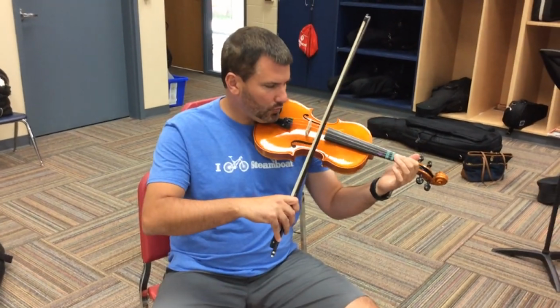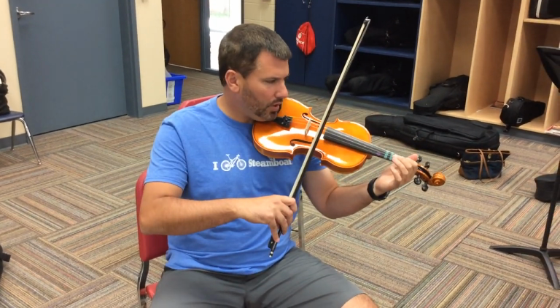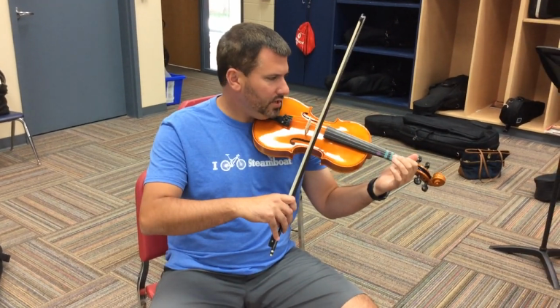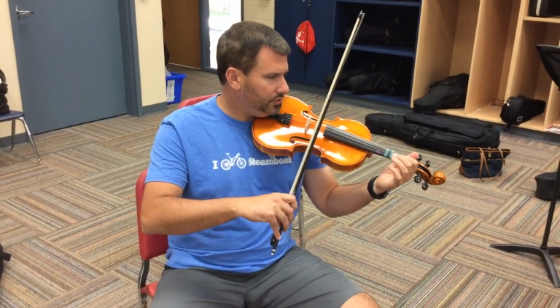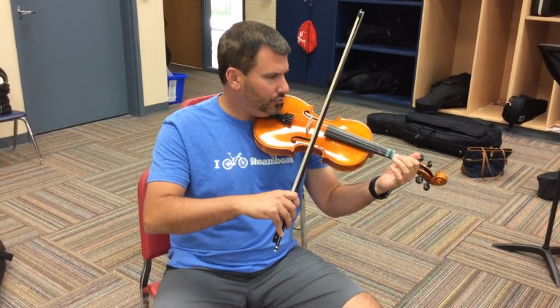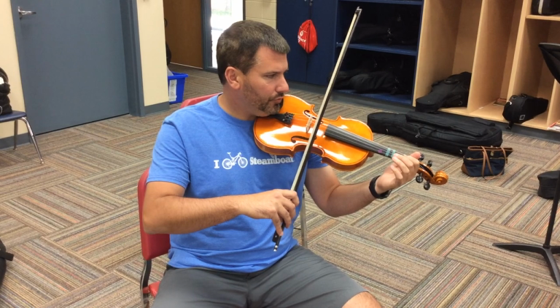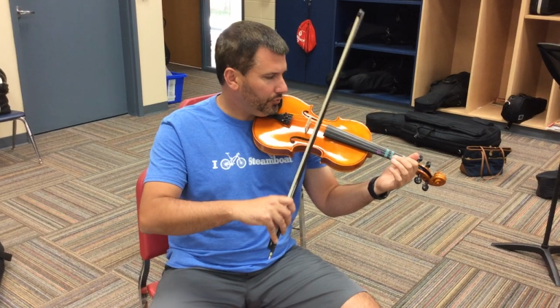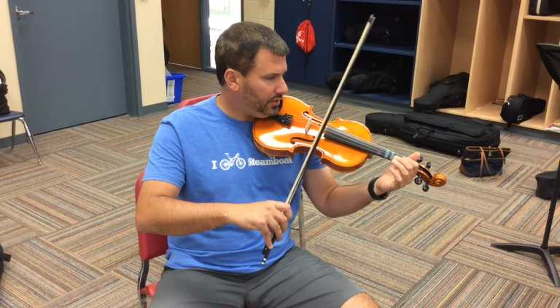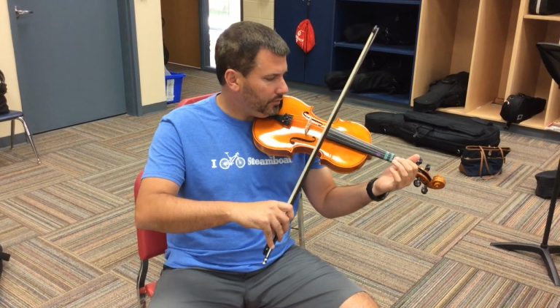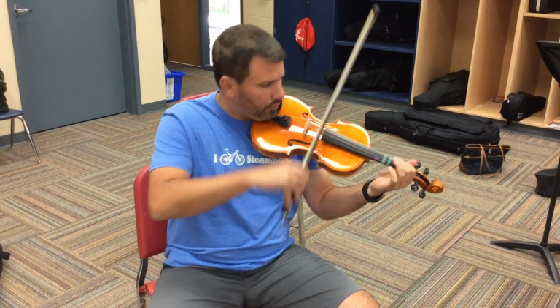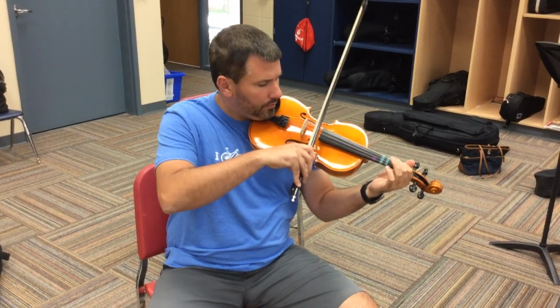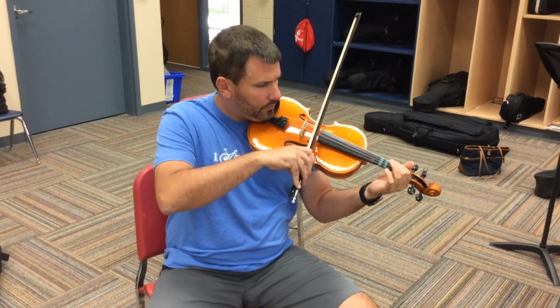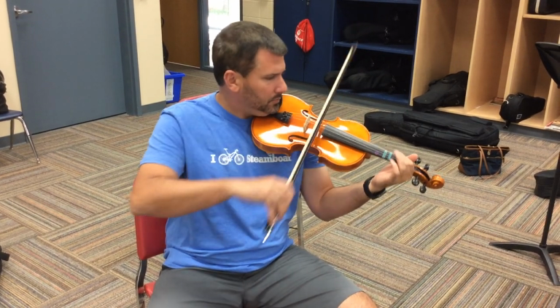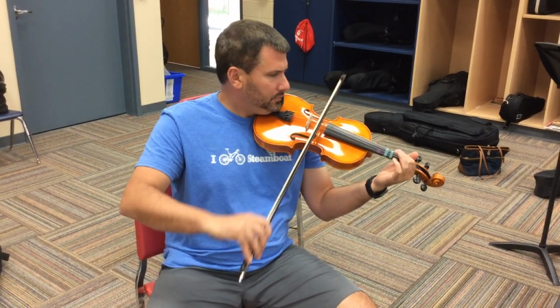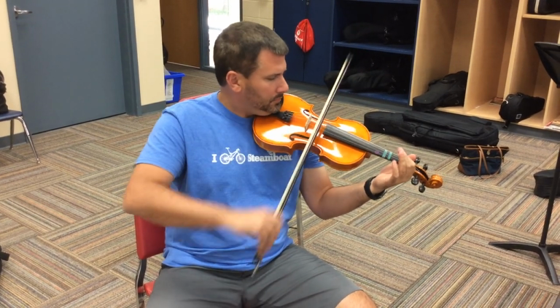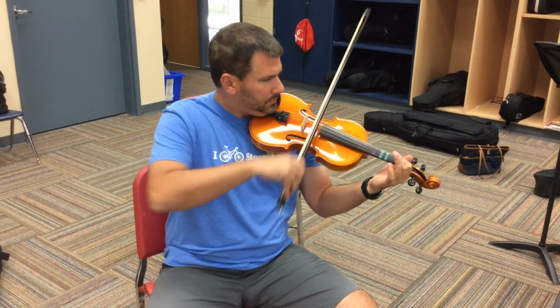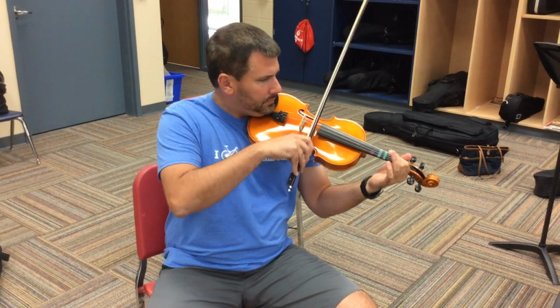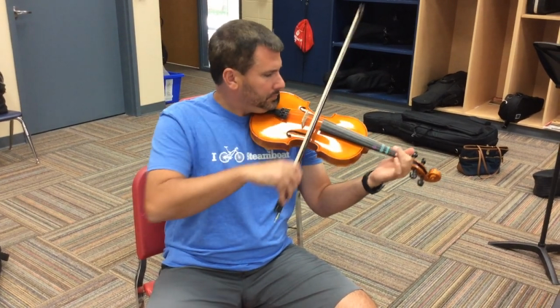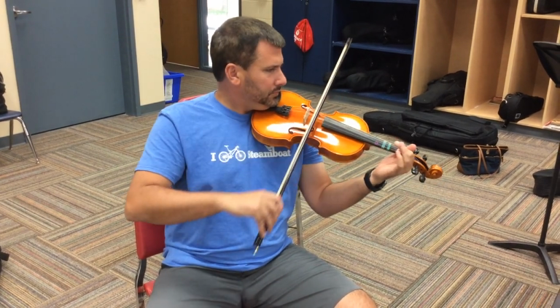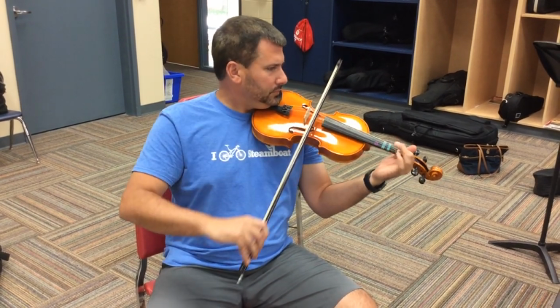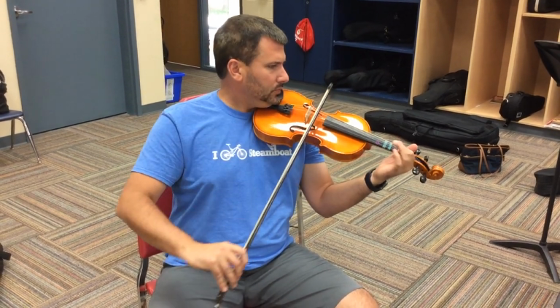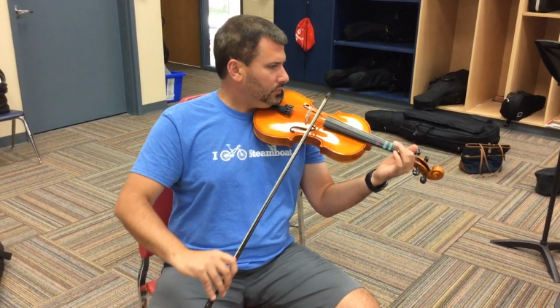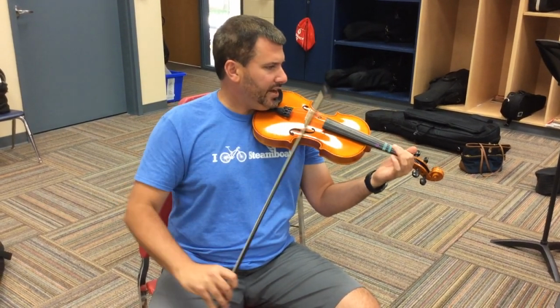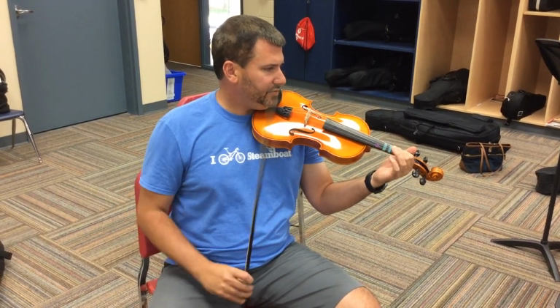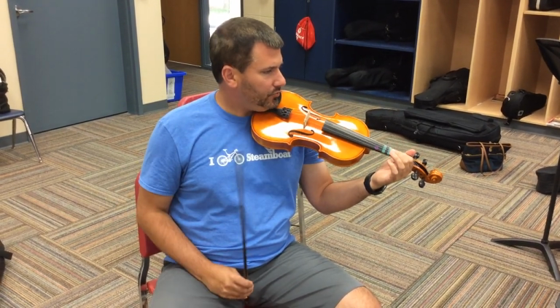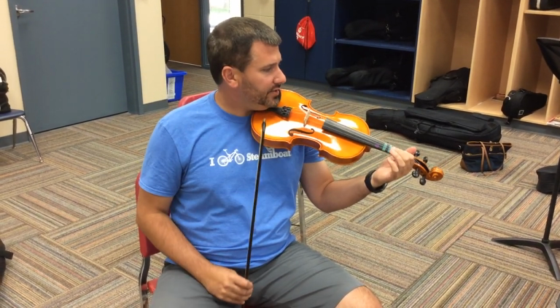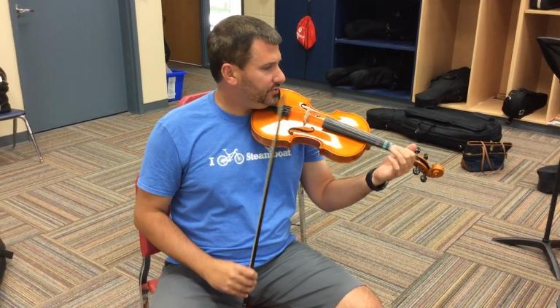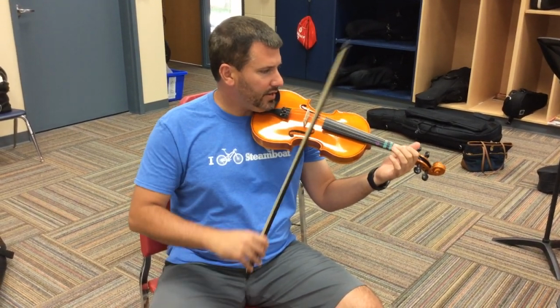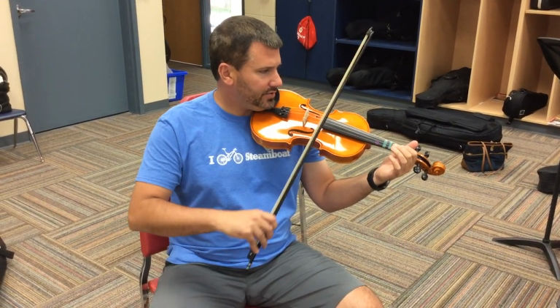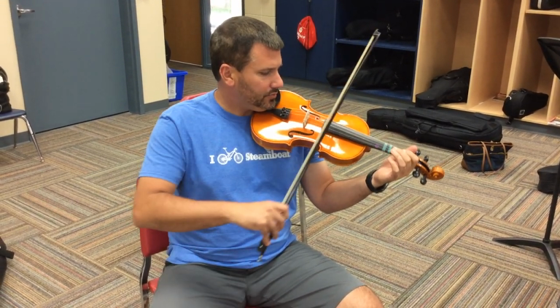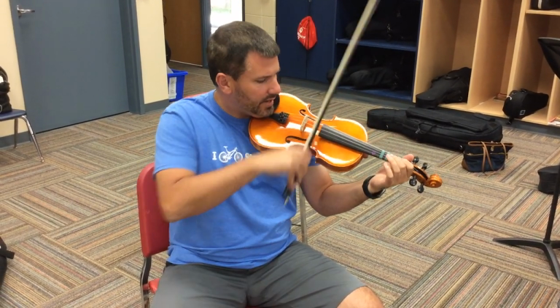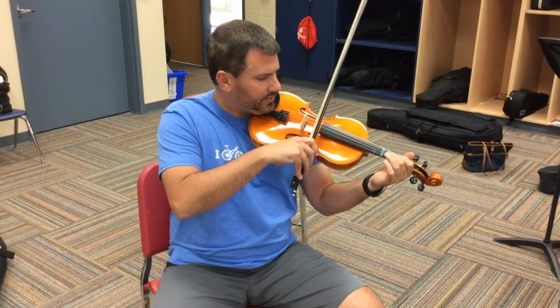One, two, three, four. Rest, rest, rest, rest.